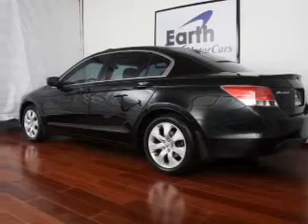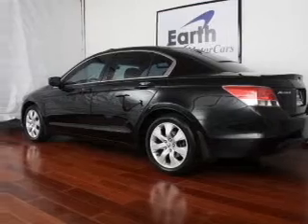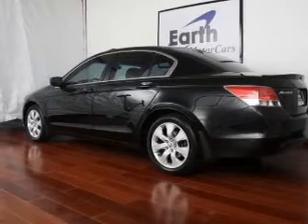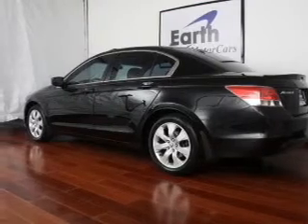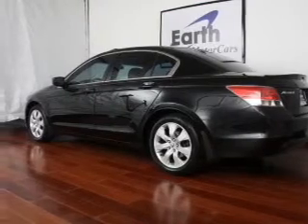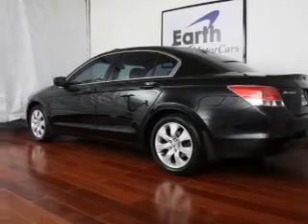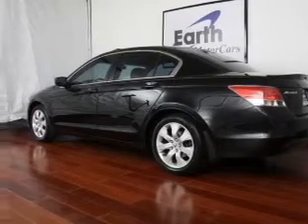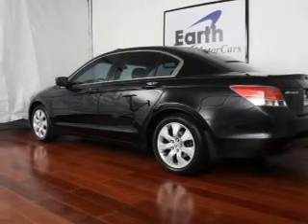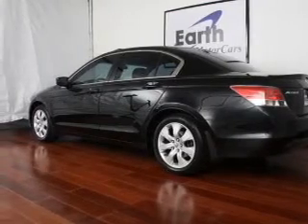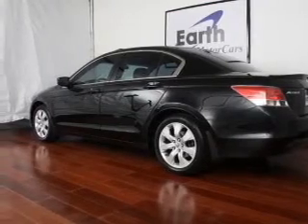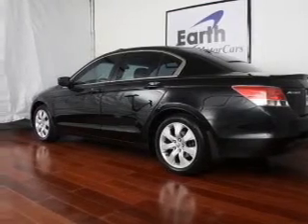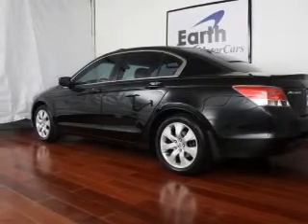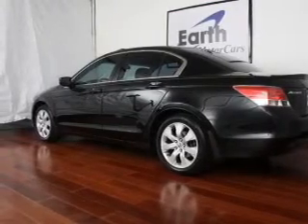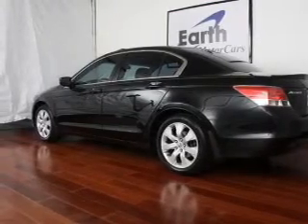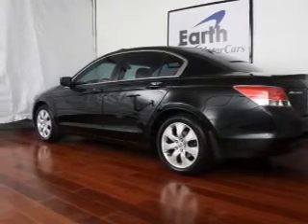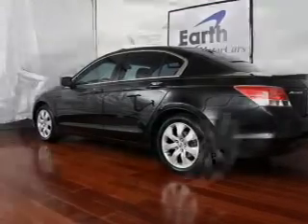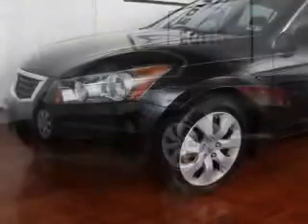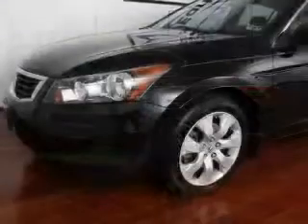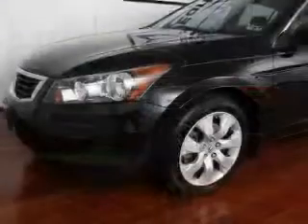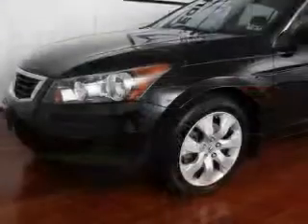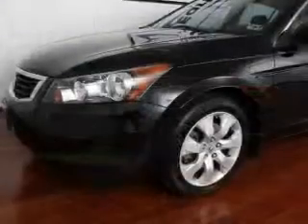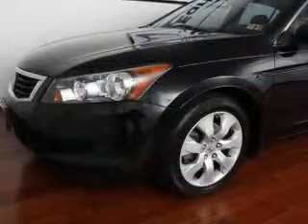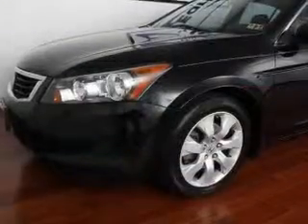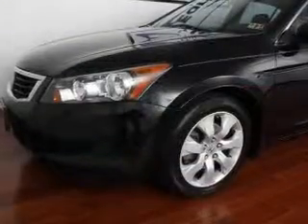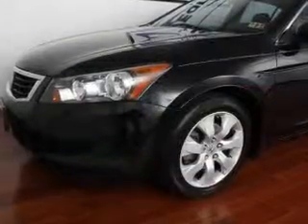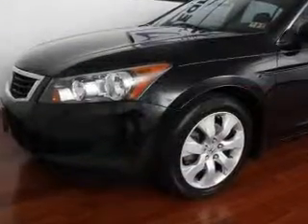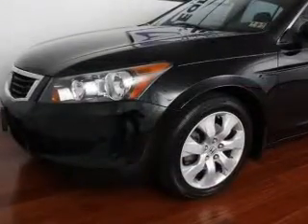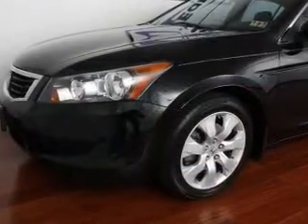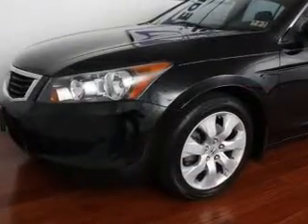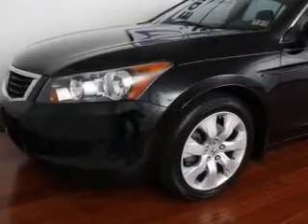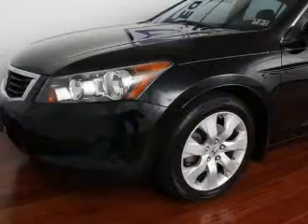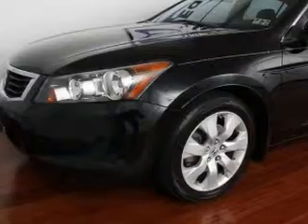Brake safely with the anti-lock braking system. Let the outside in with a built-in sunroof.